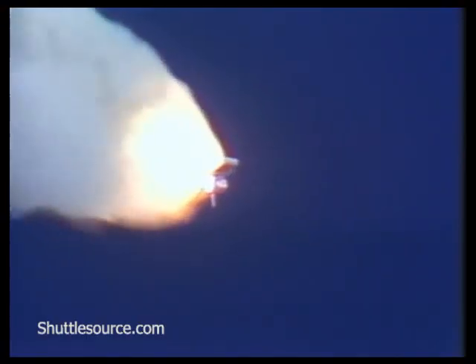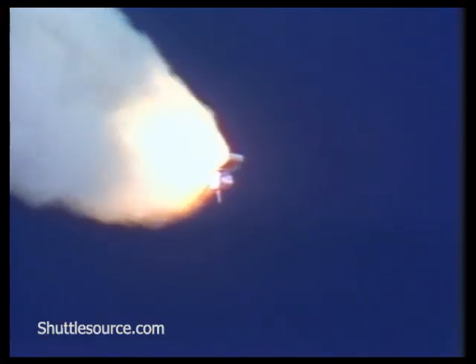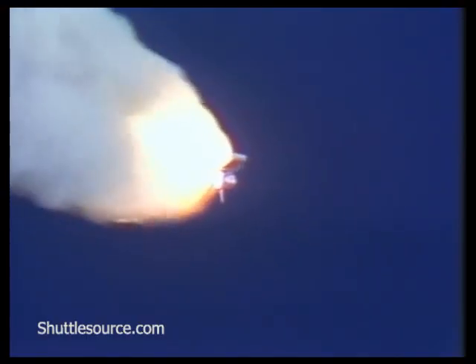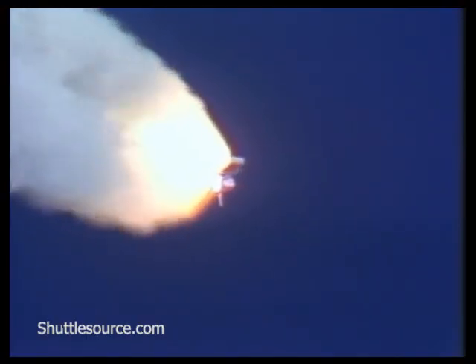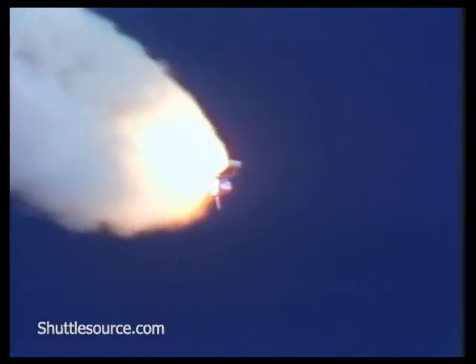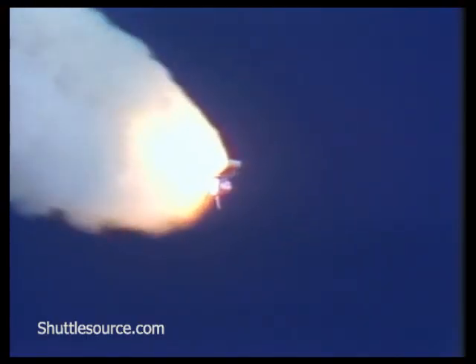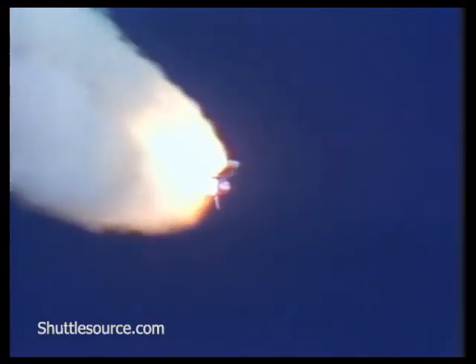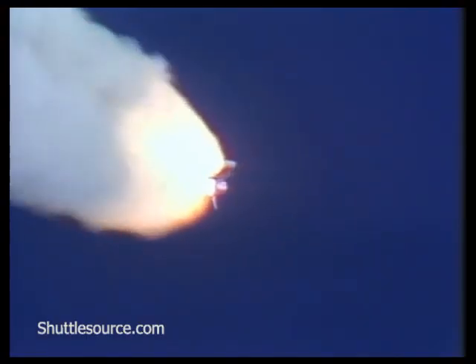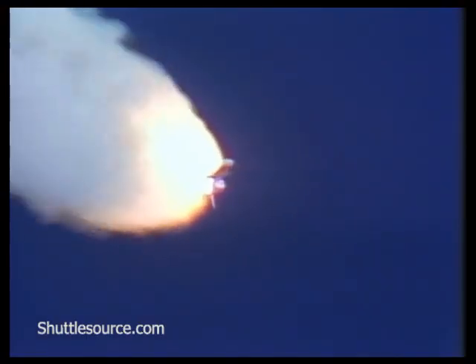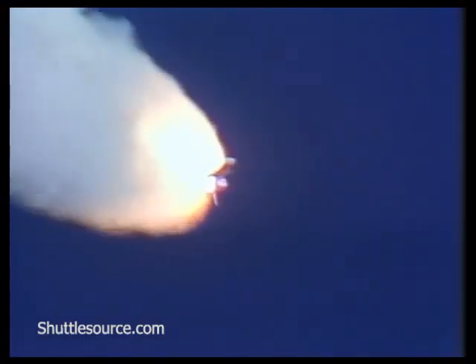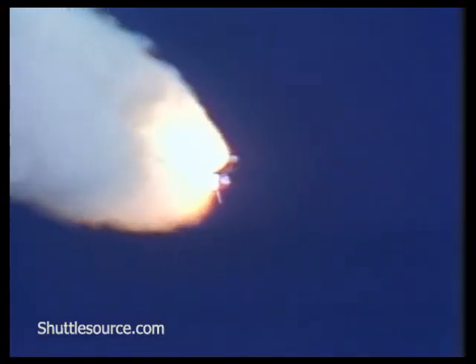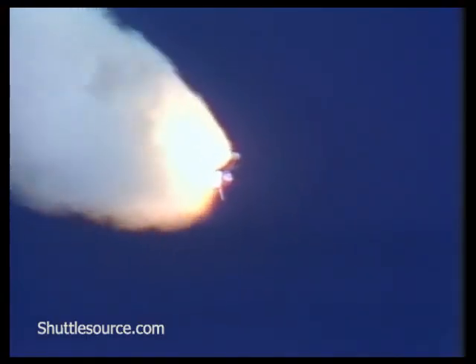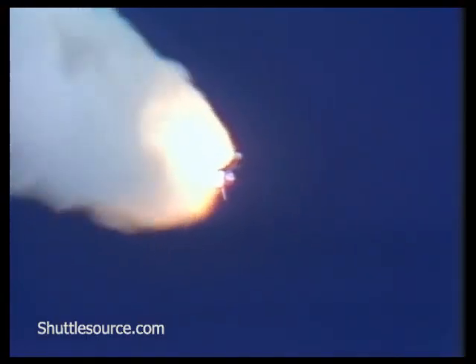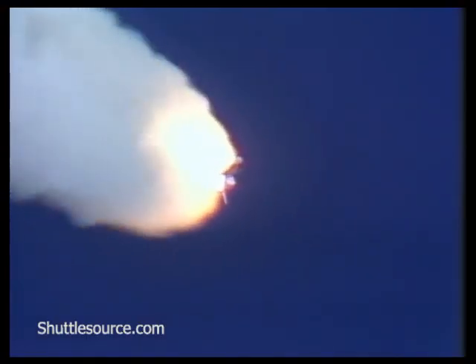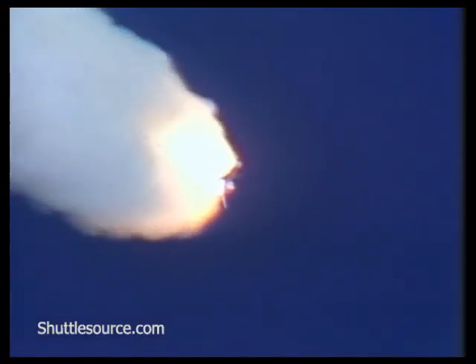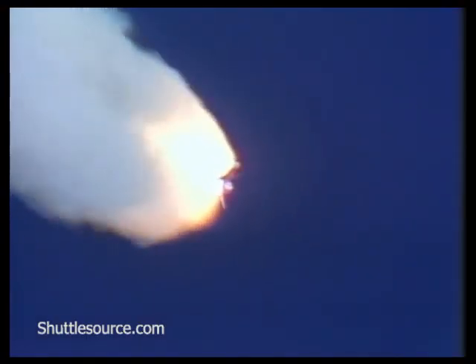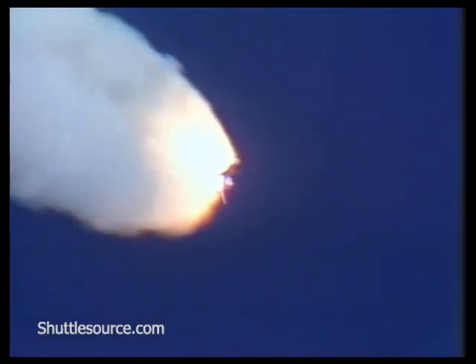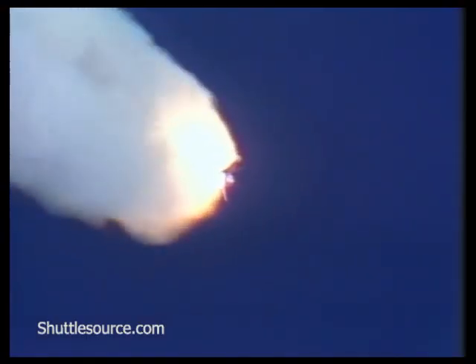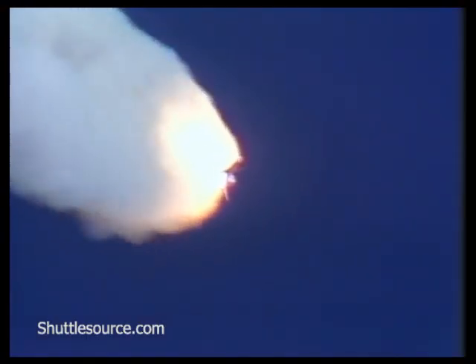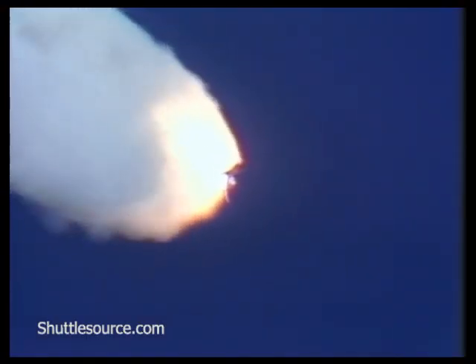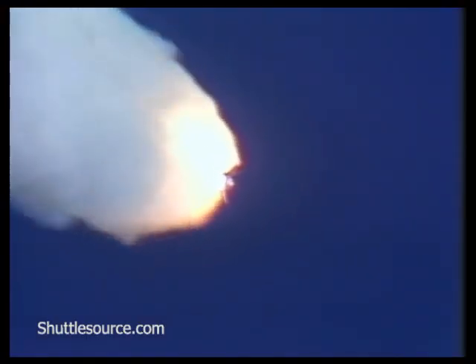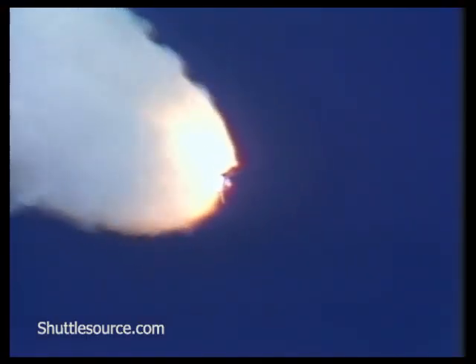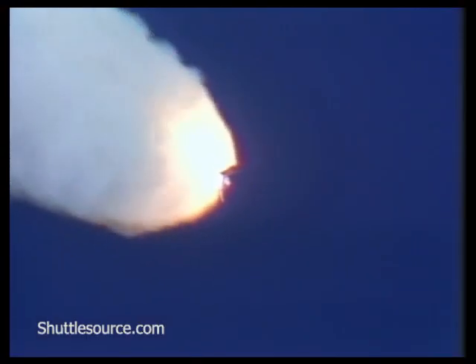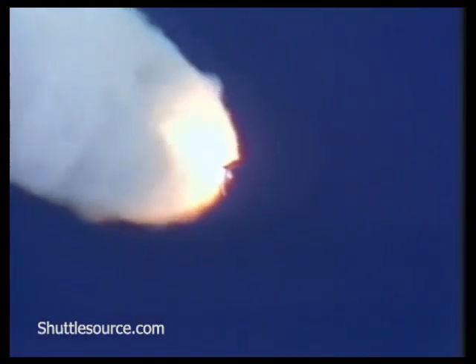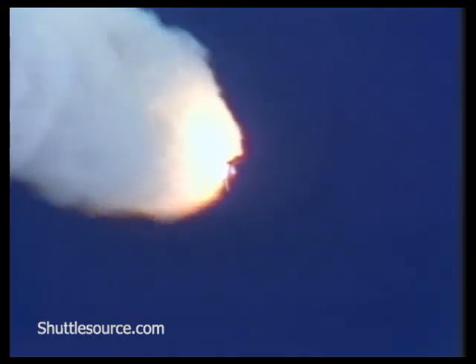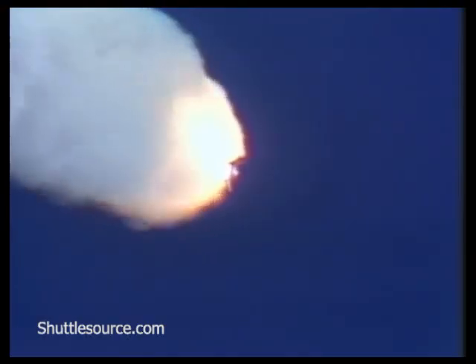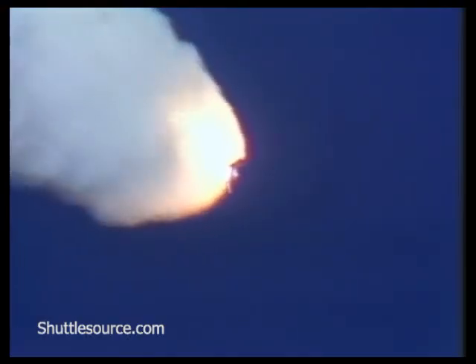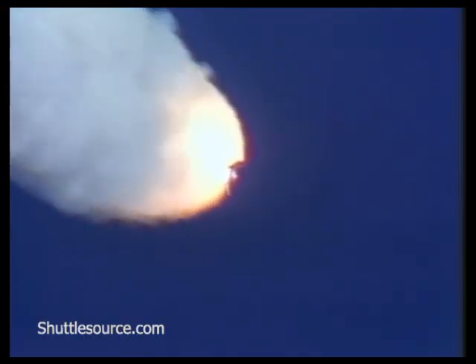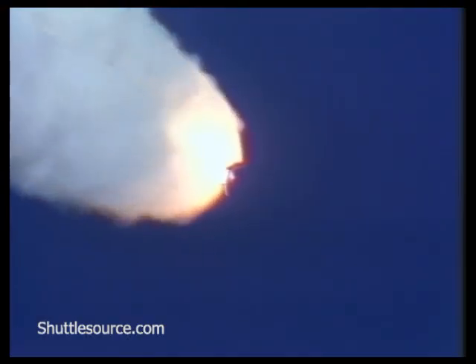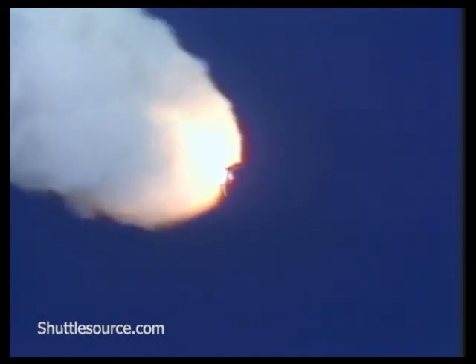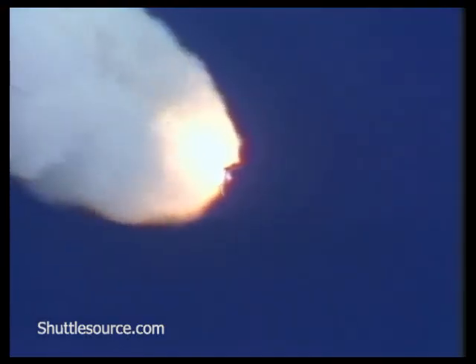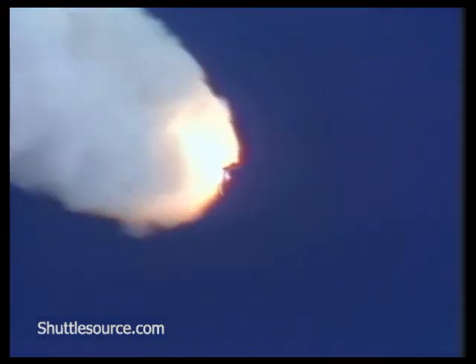Engines throttling up, 3 engines now at 104%. Challenger, go with throttle up. Challenger, go with throttle up.